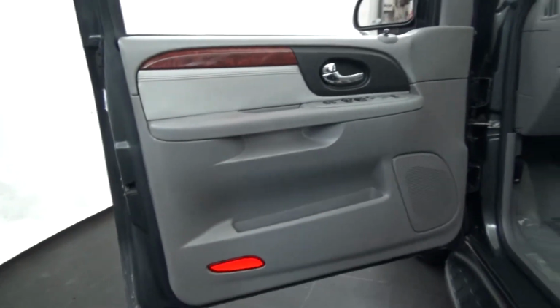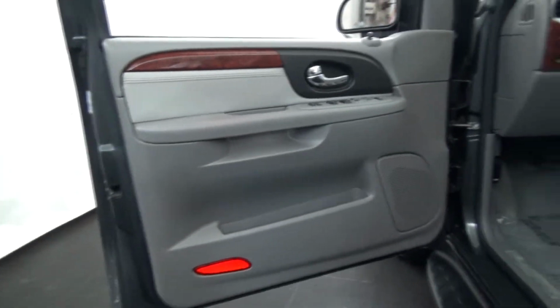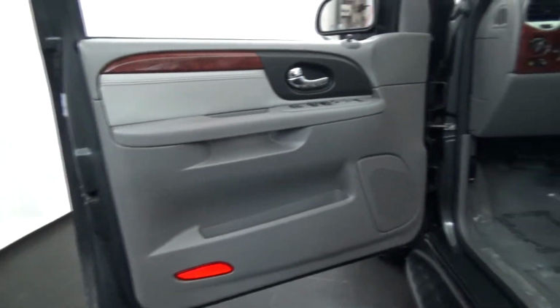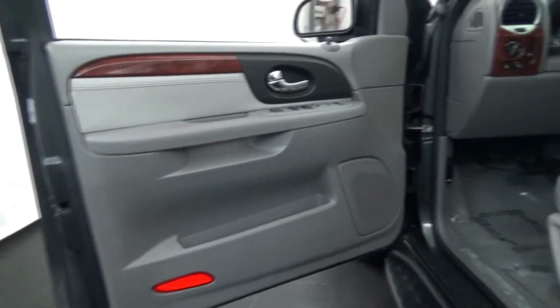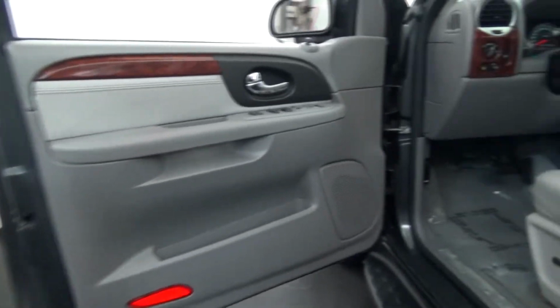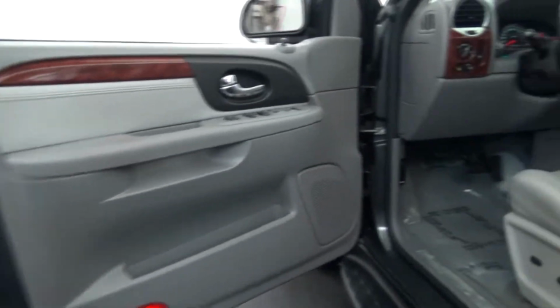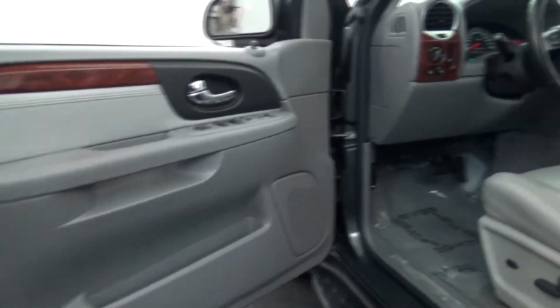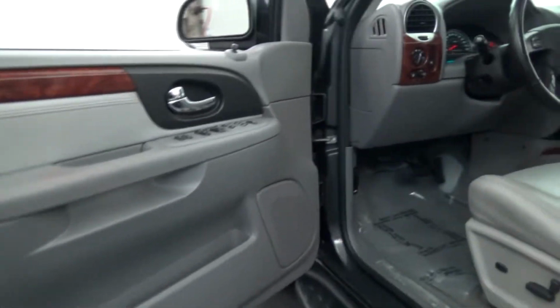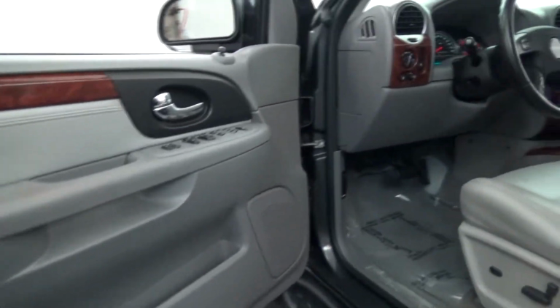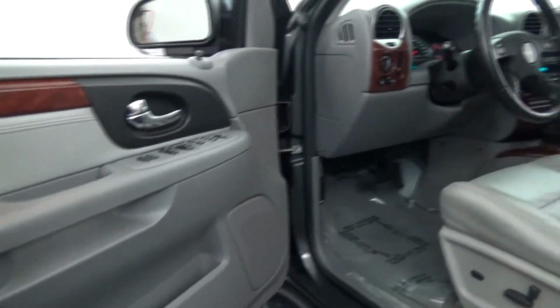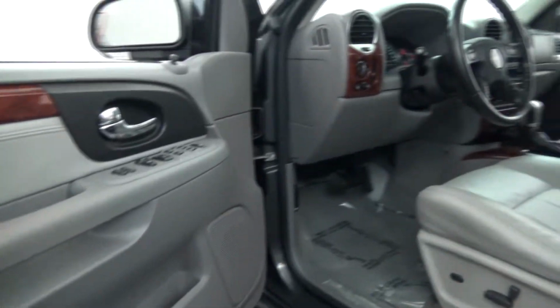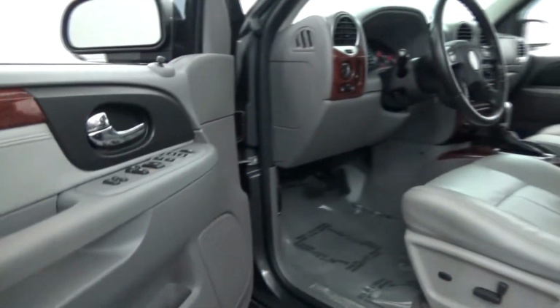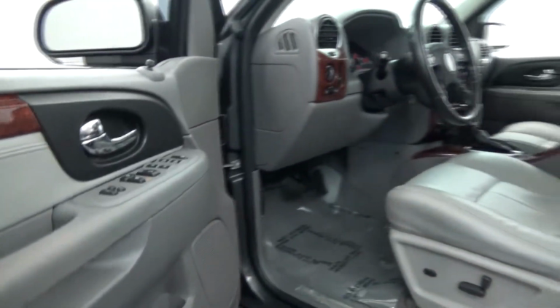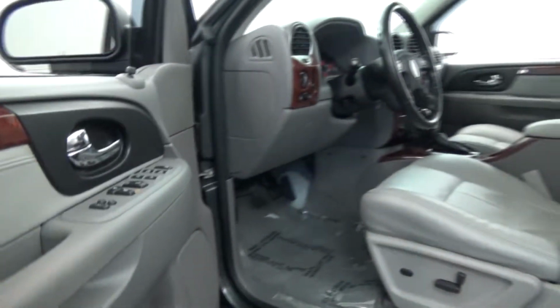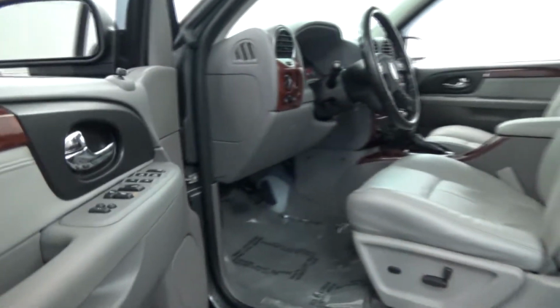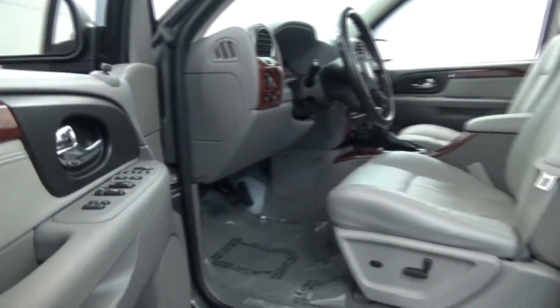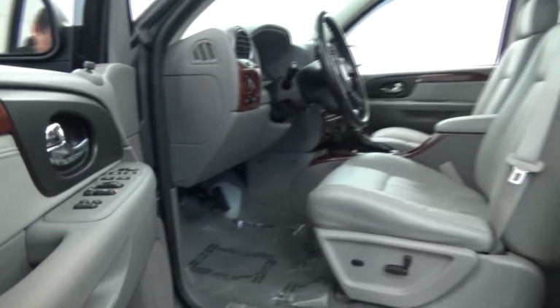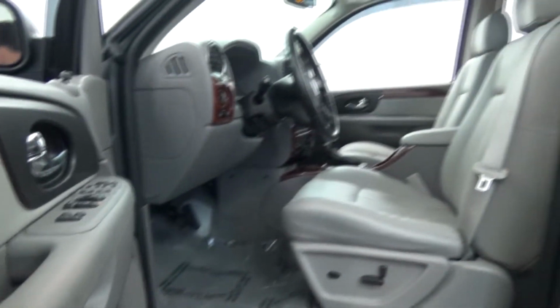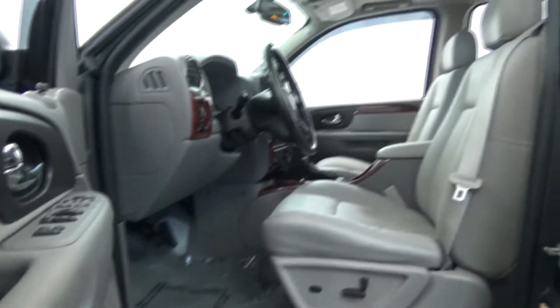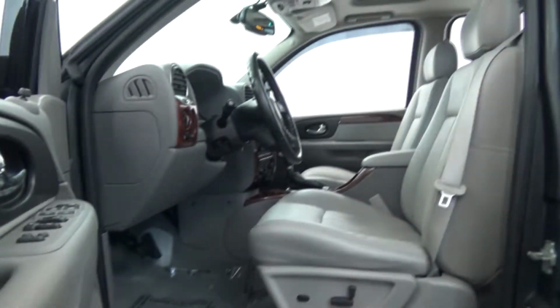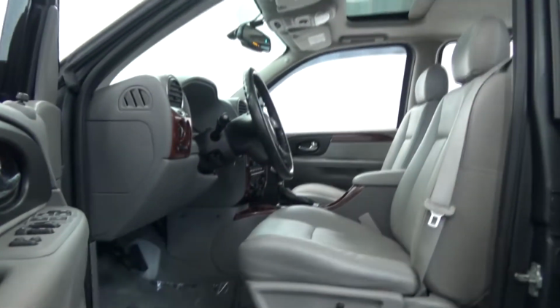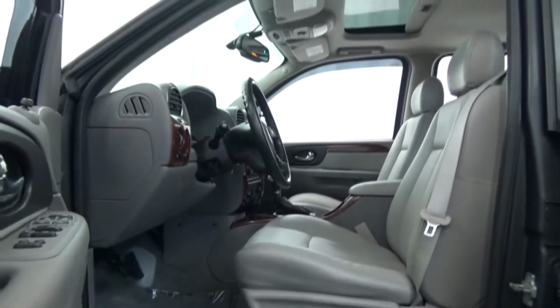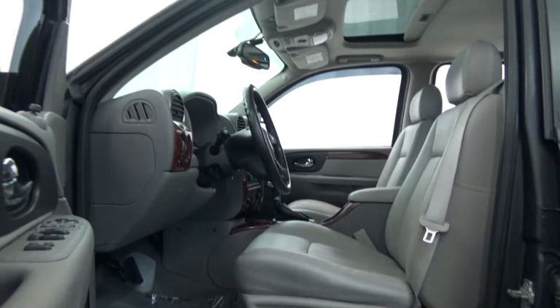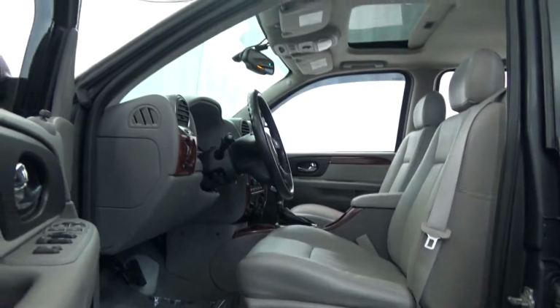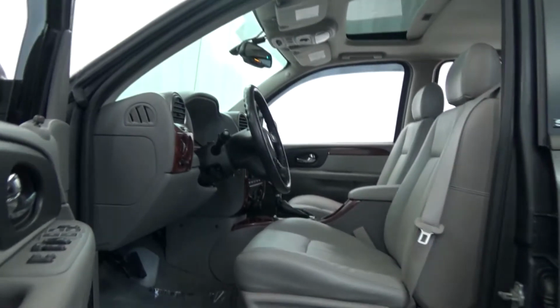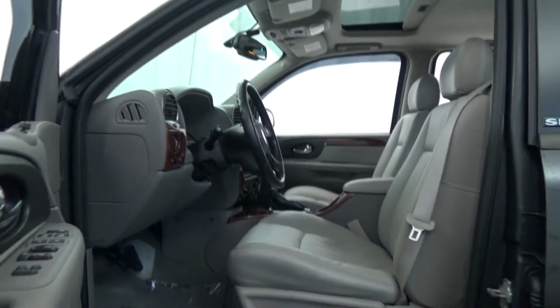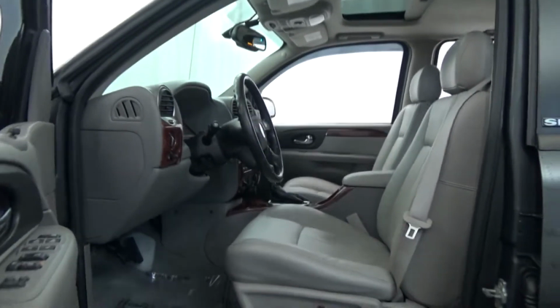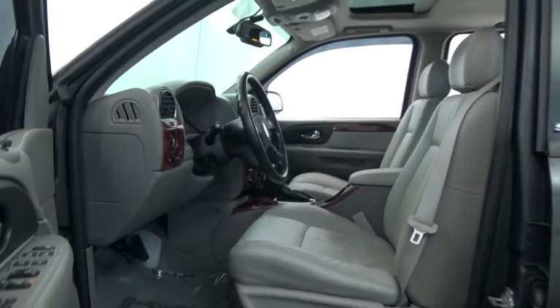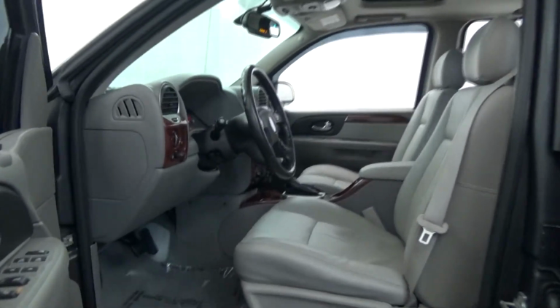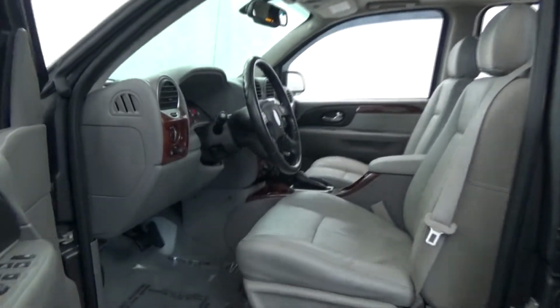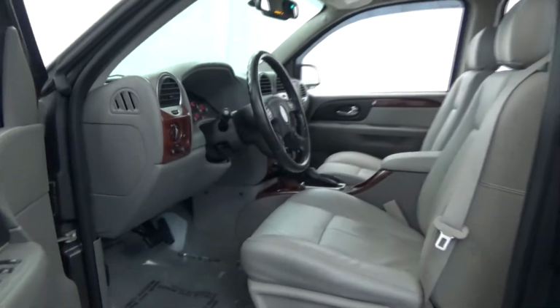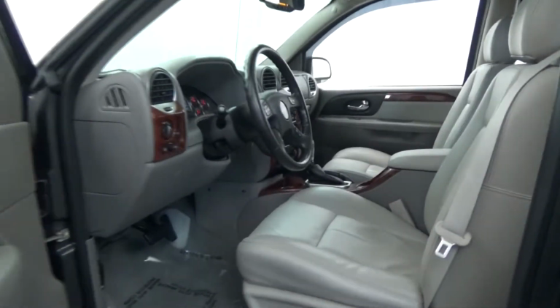rear audio control system, polished wheels, running boards, plus so much more.